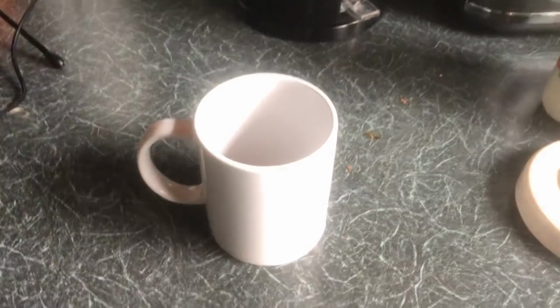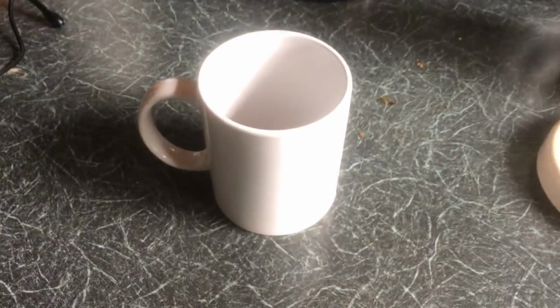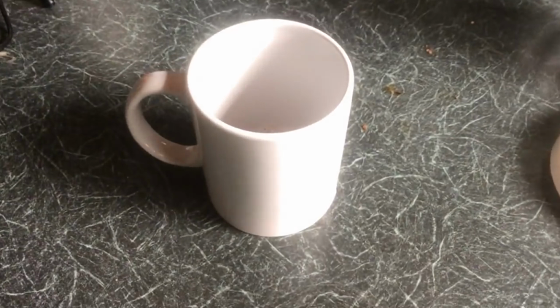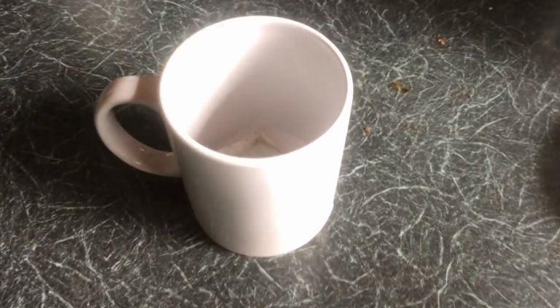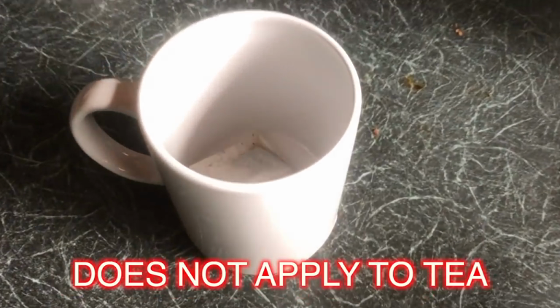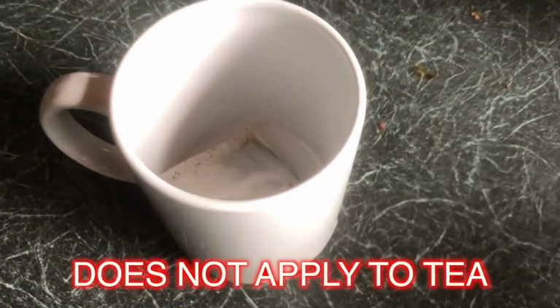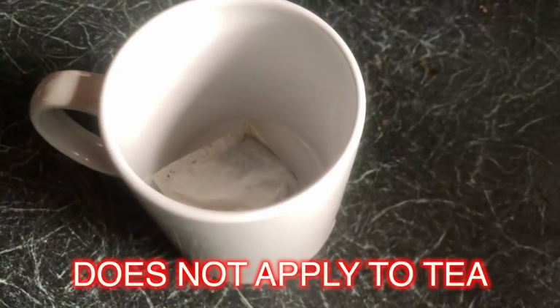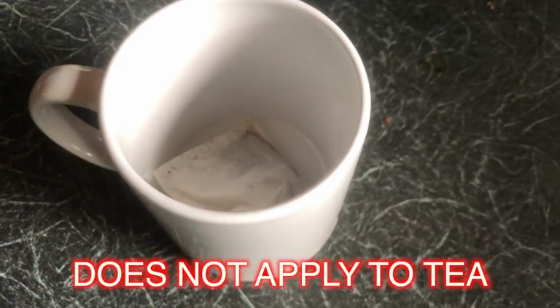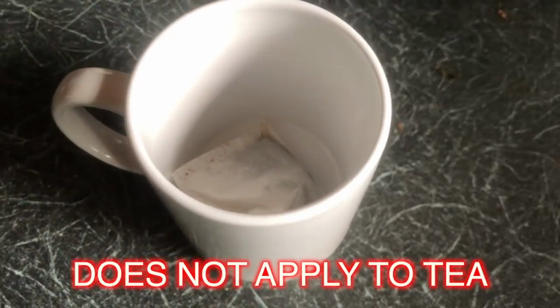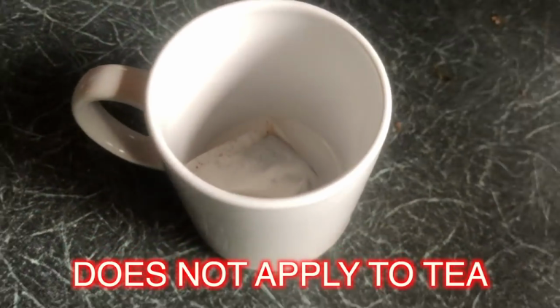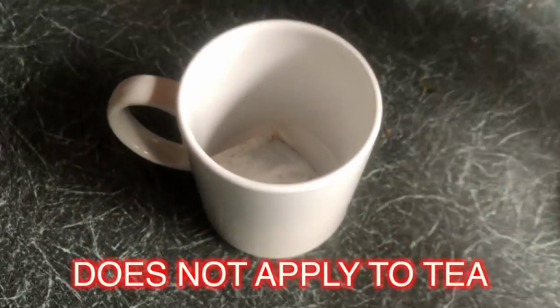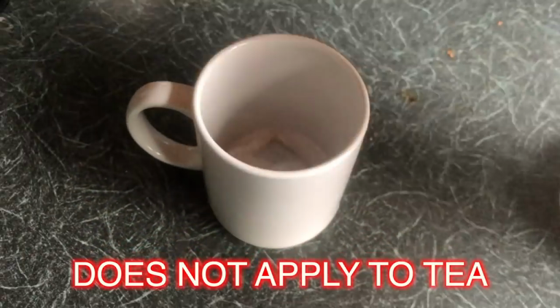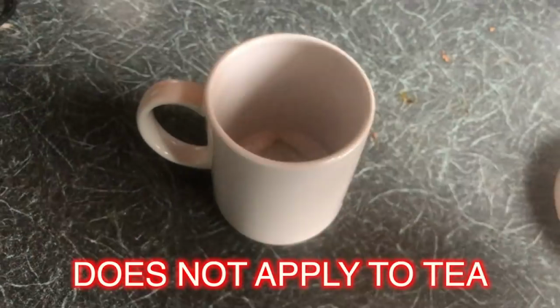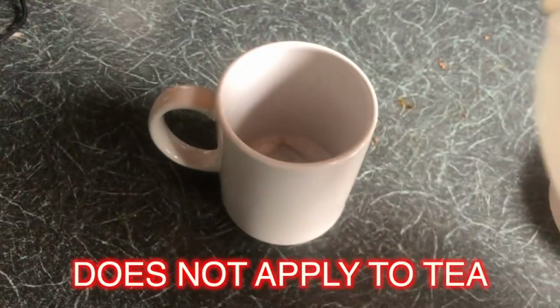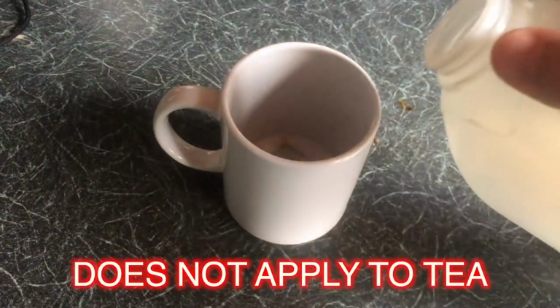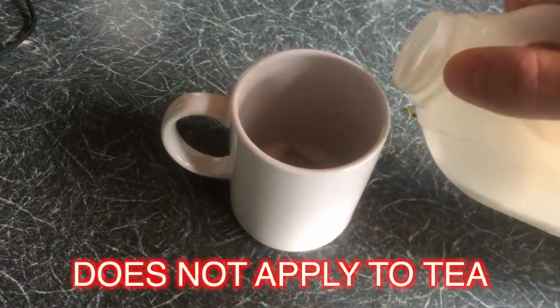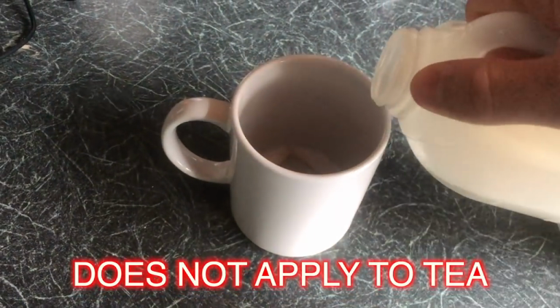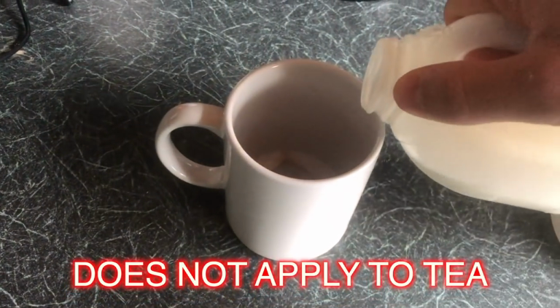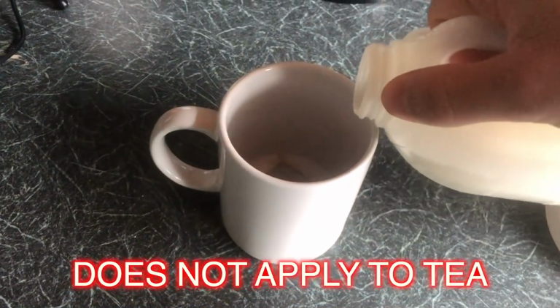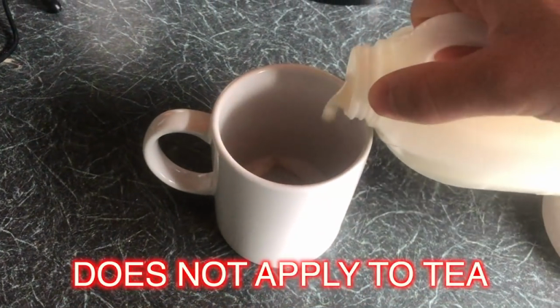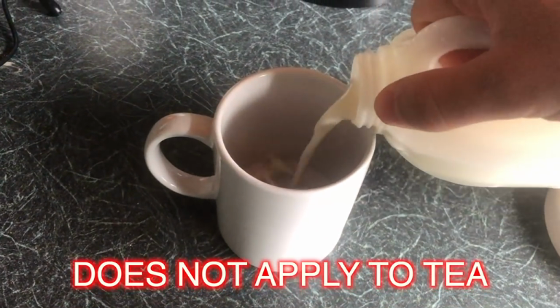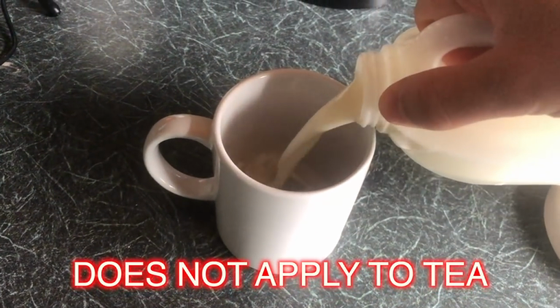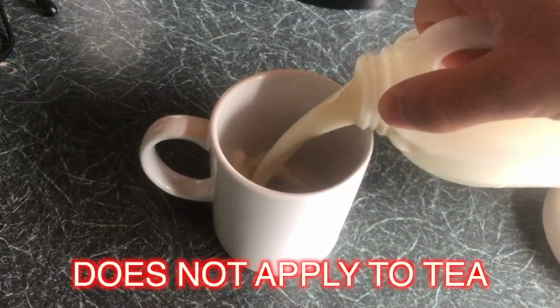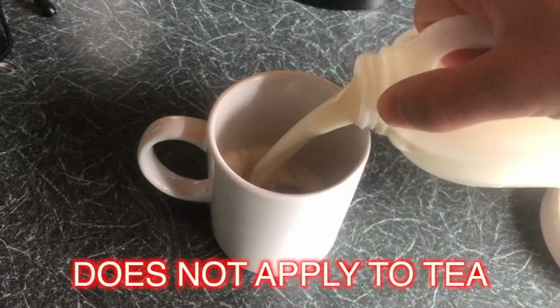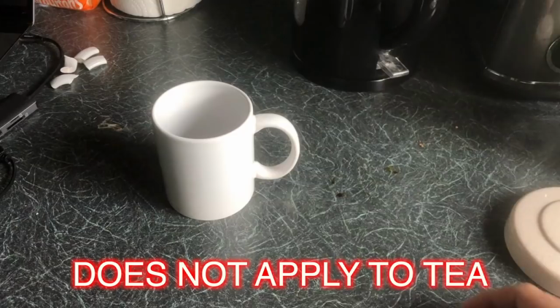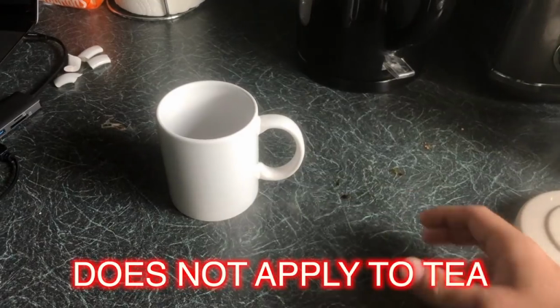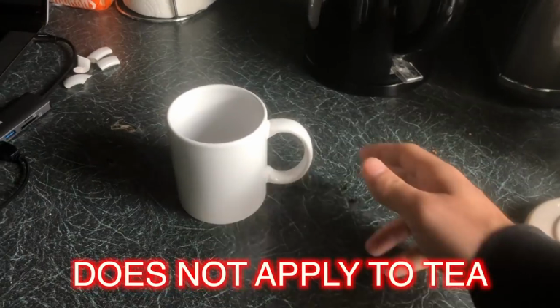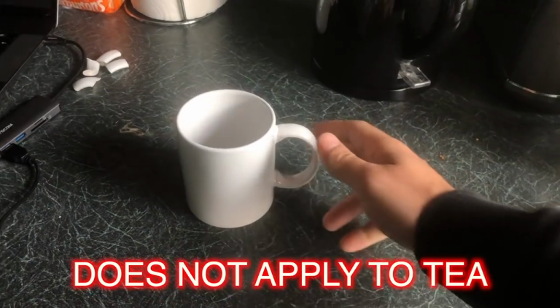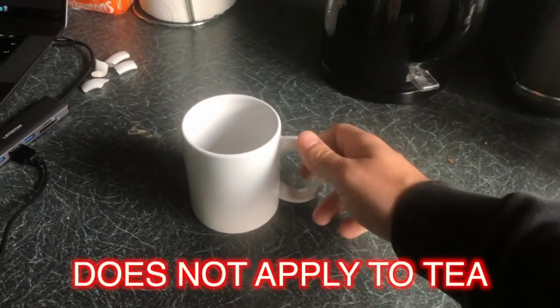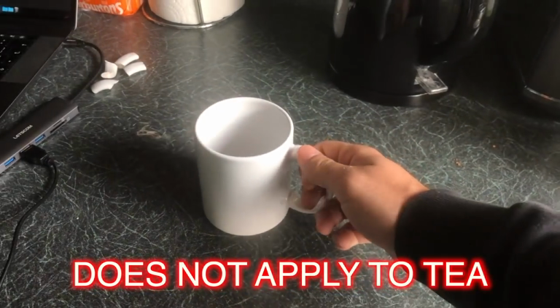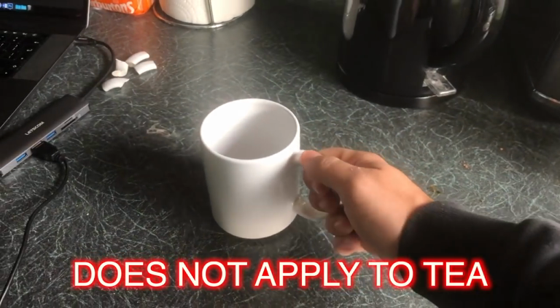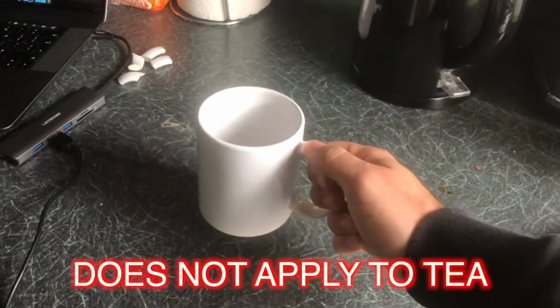Note: this does not apply to tea. If you put the milk first in with tea, you deserve to be shot.